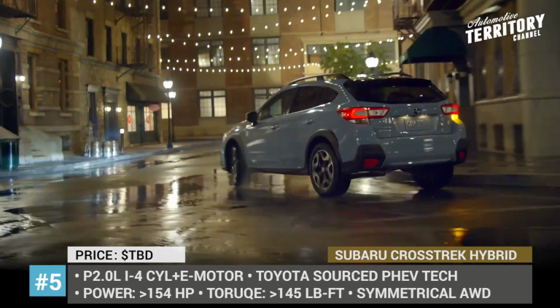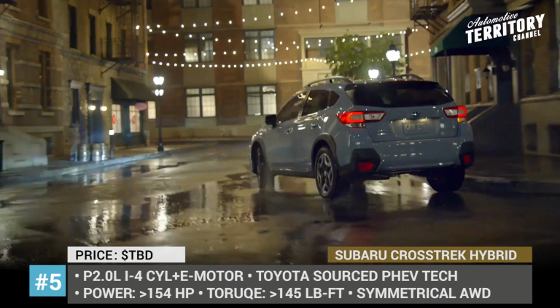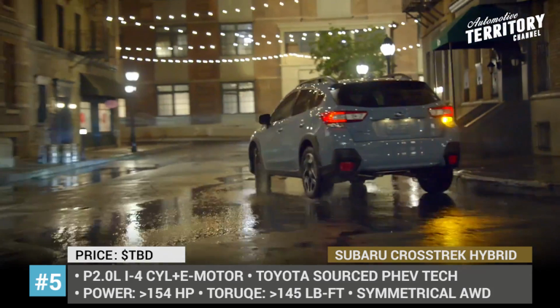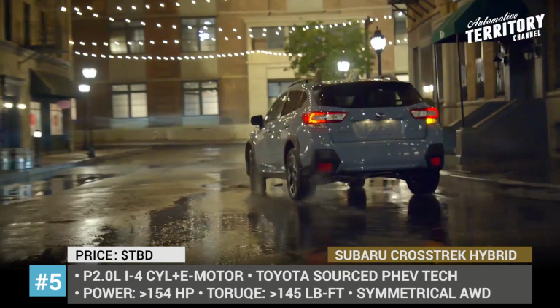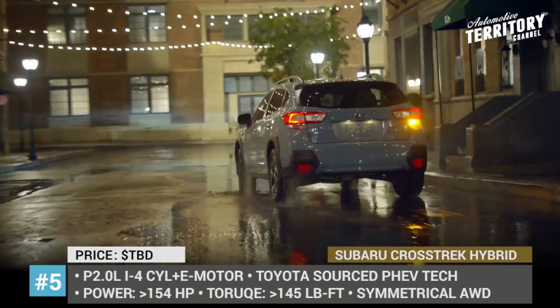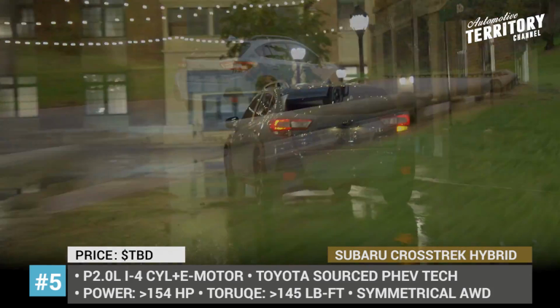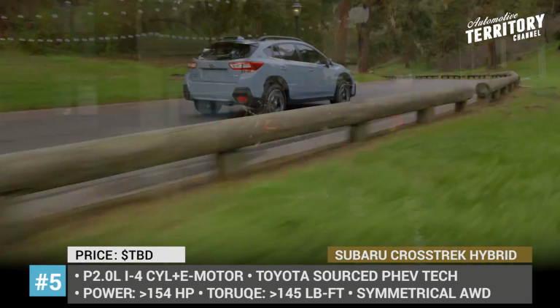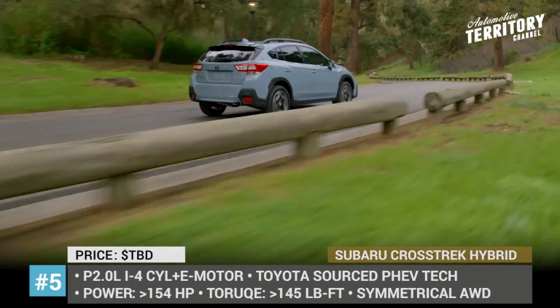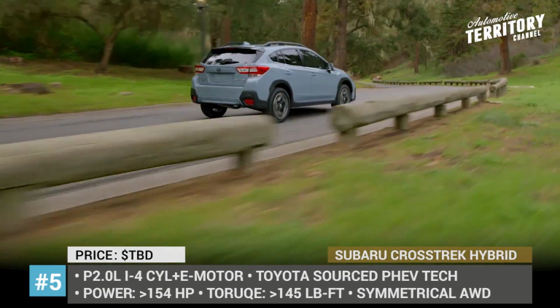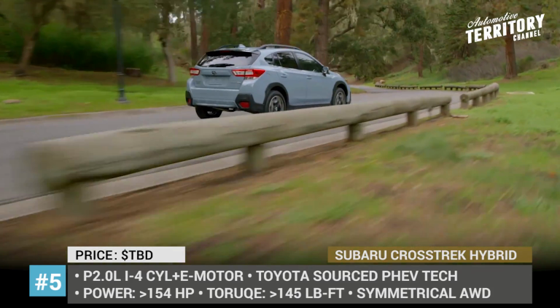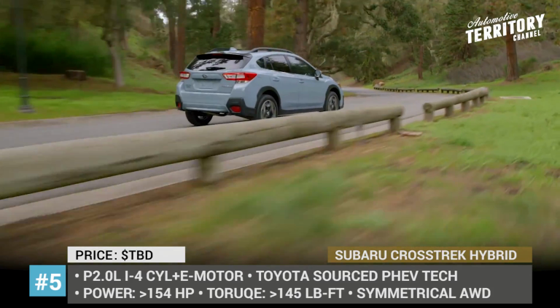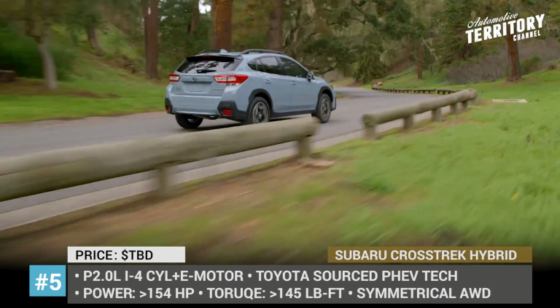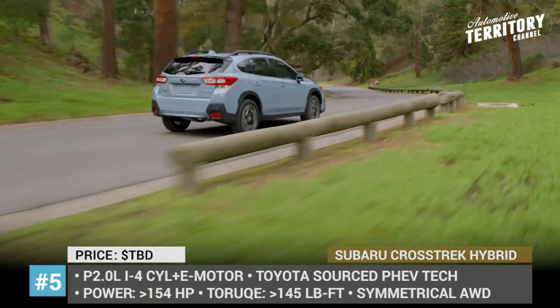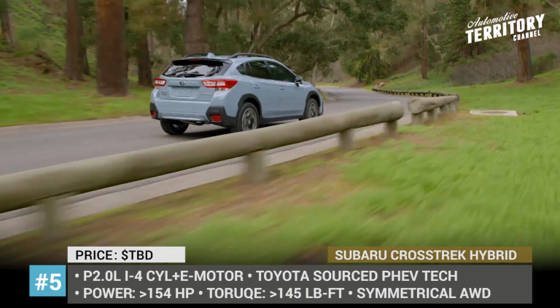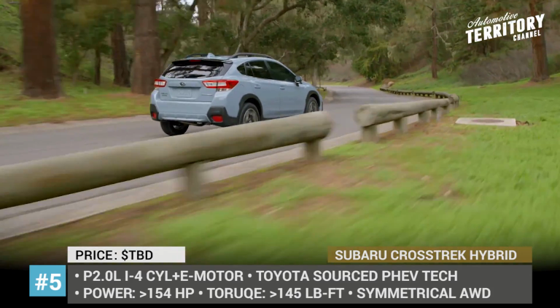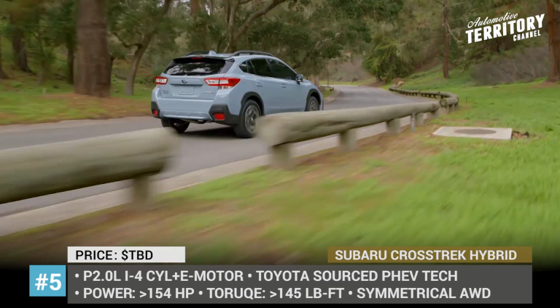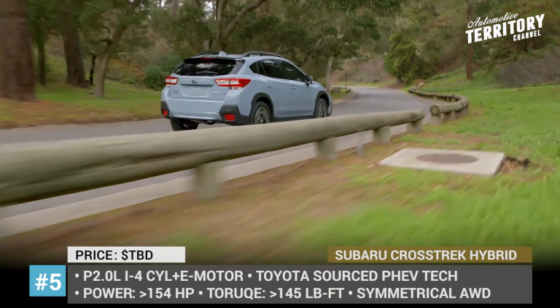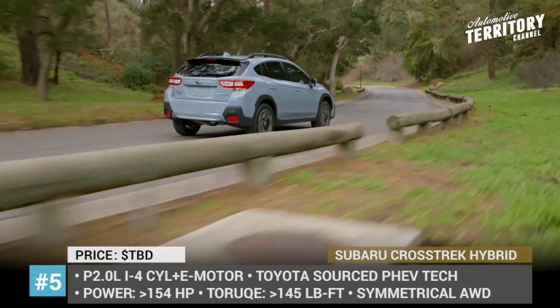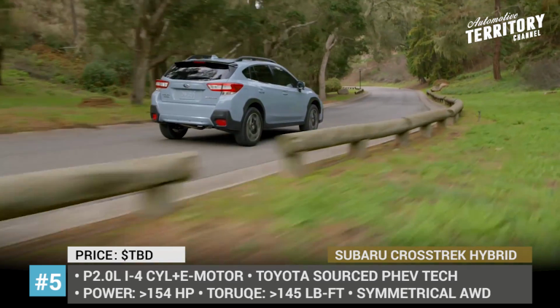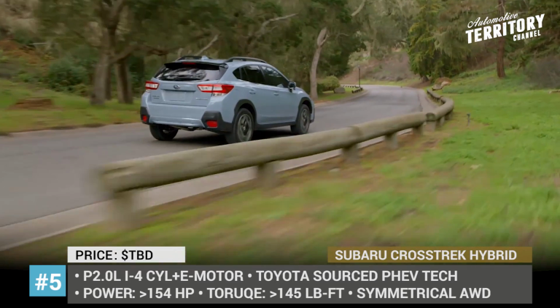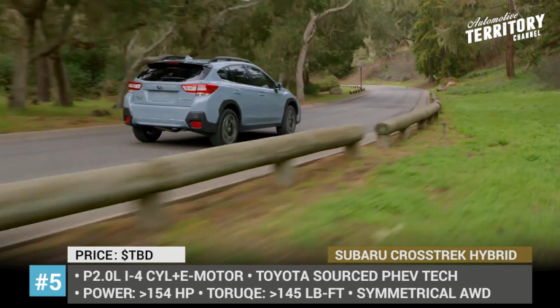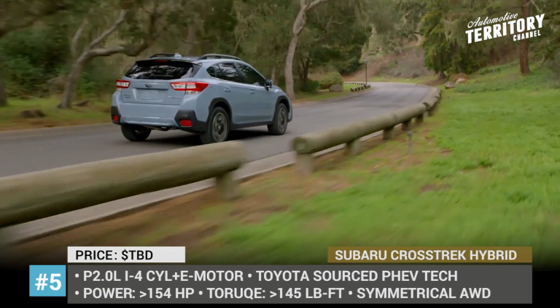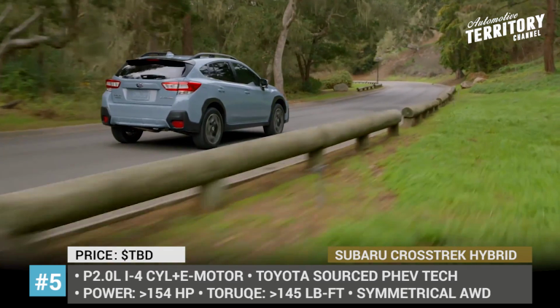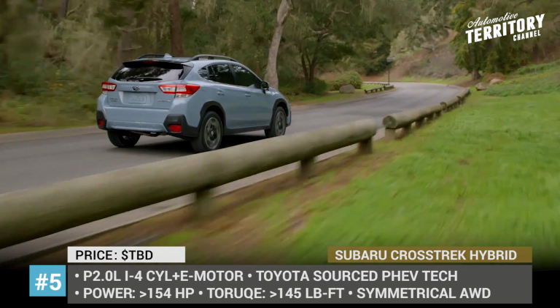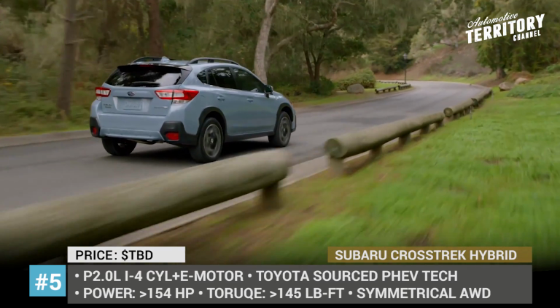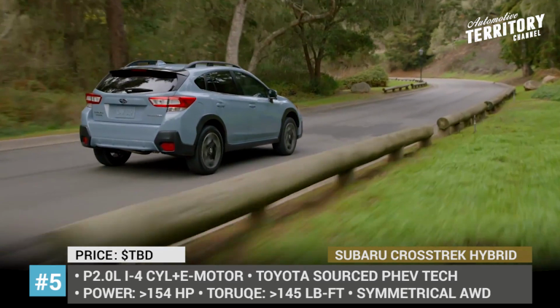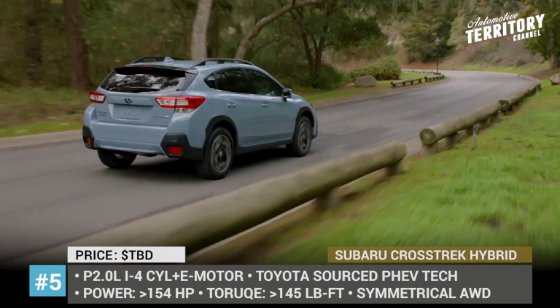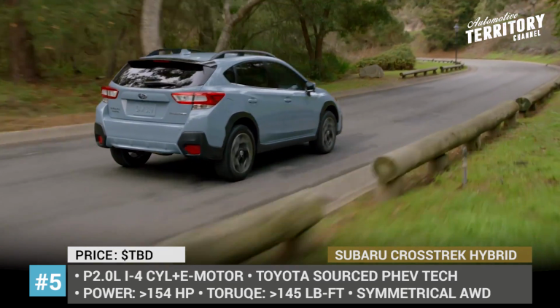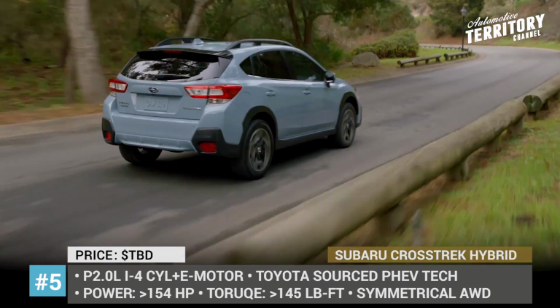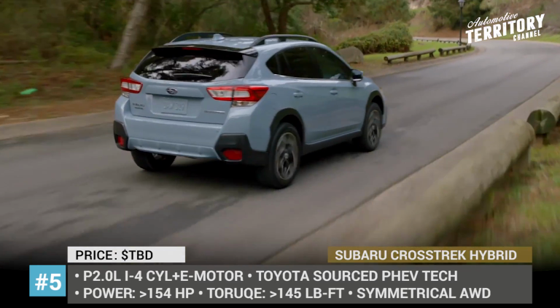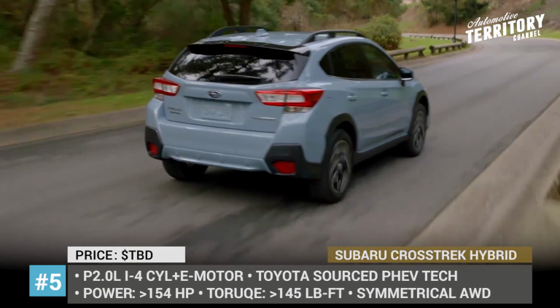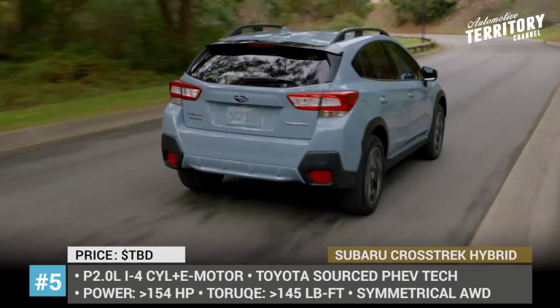We can also definitely expect the standard all-wheel drive. Since the Crosstrek shares many traits with smaller and bigger Subarus produced today, we can hope for a rapid electrification of the whole lineup.